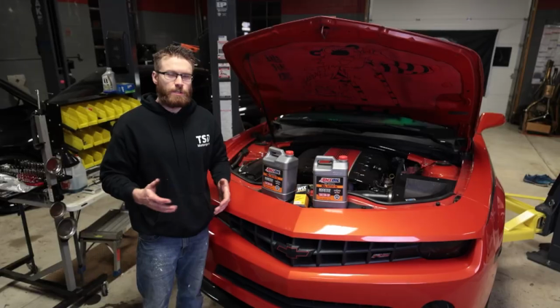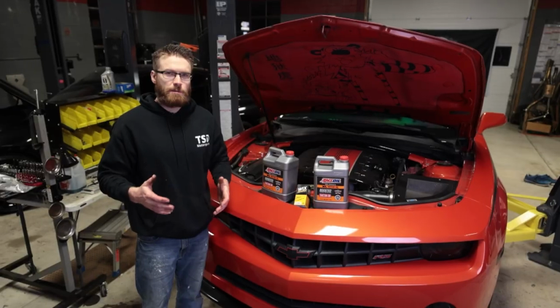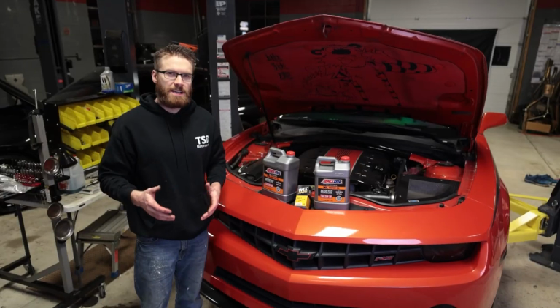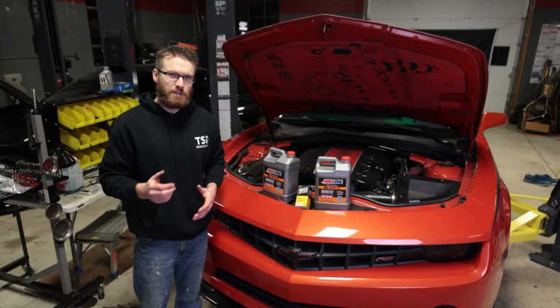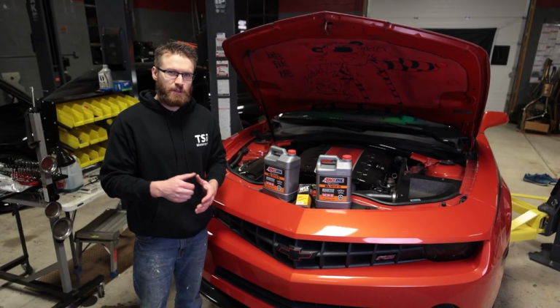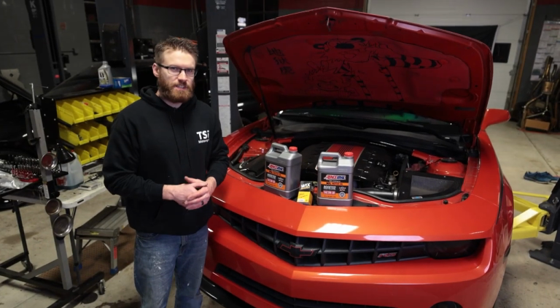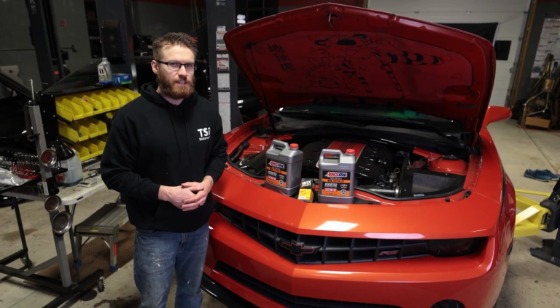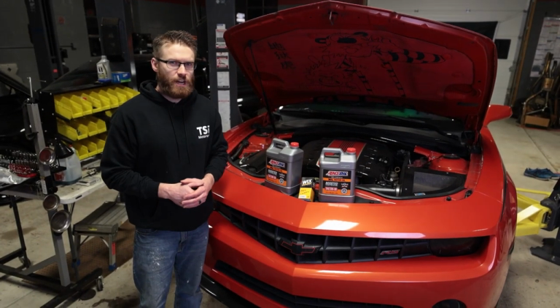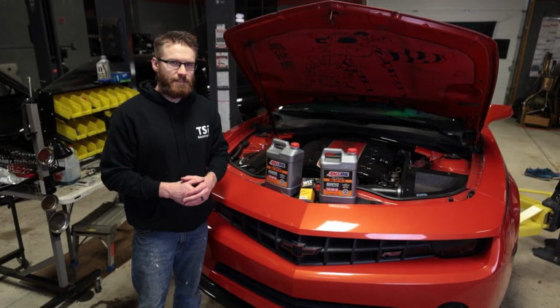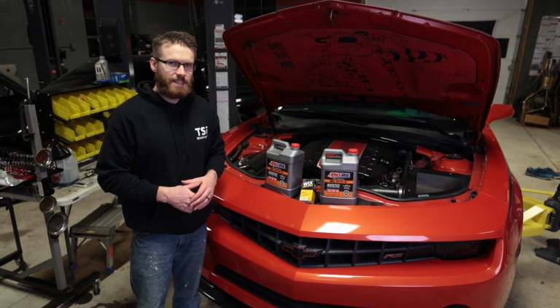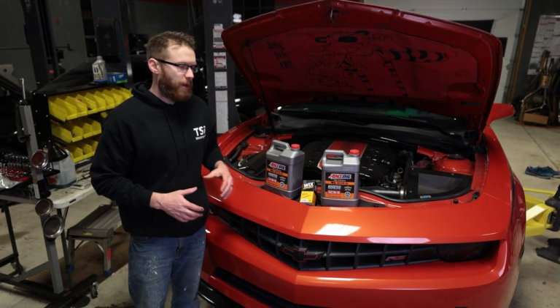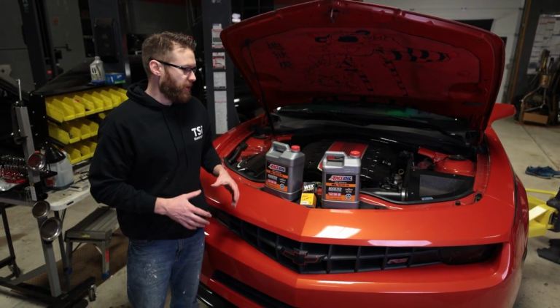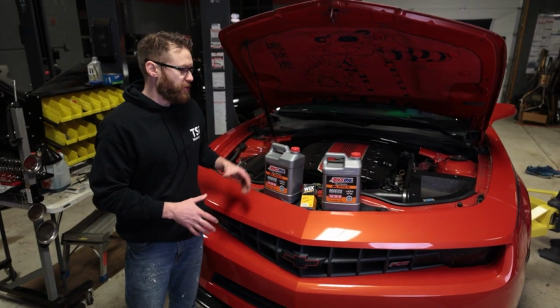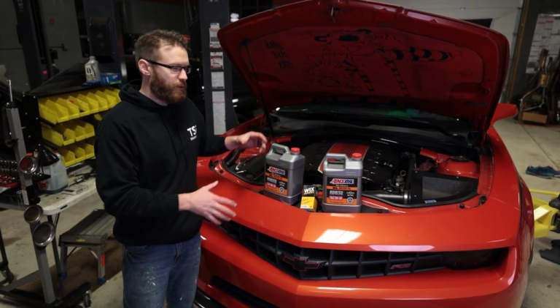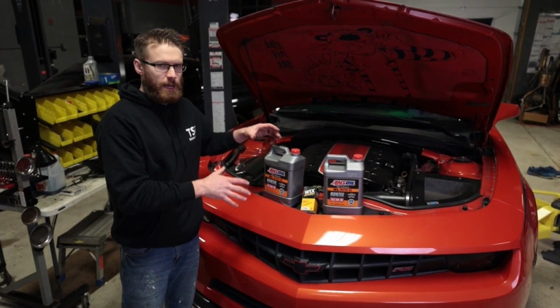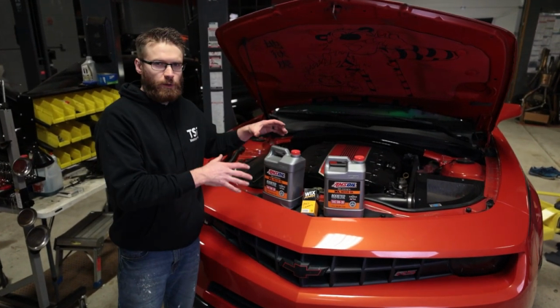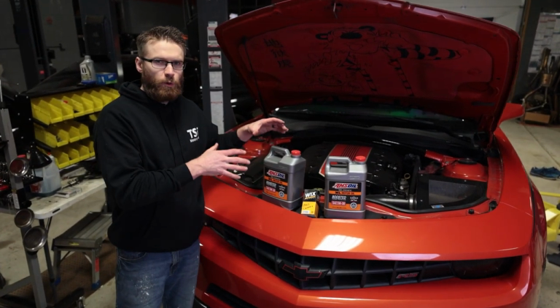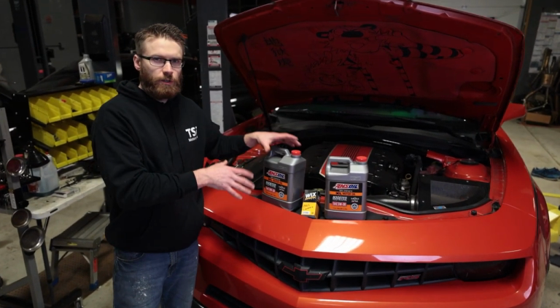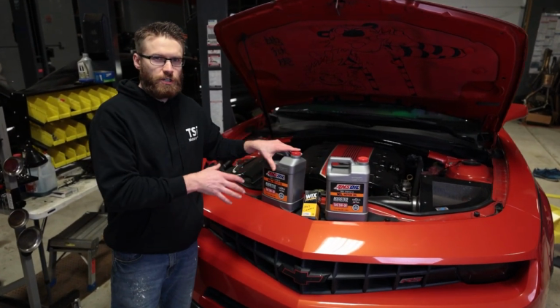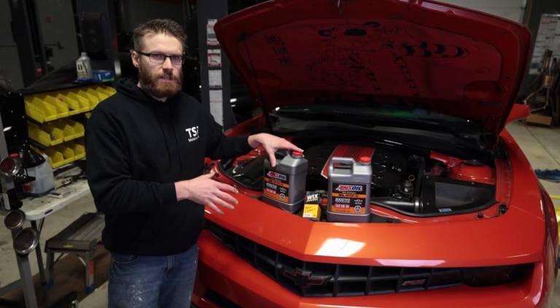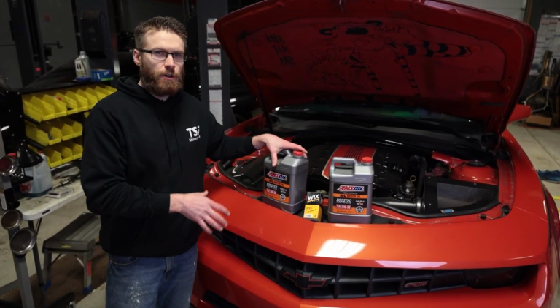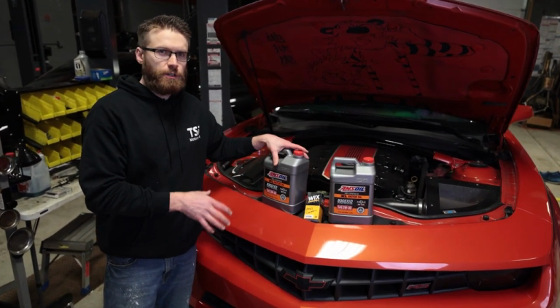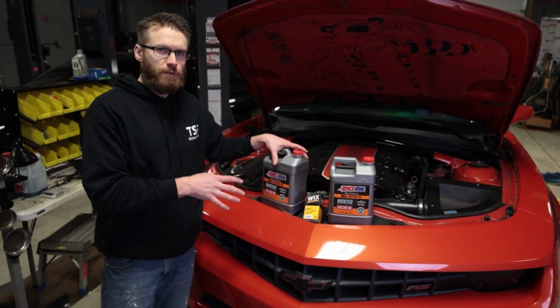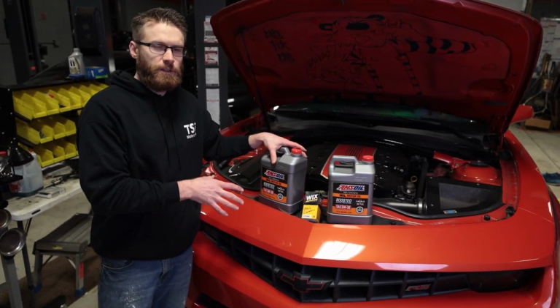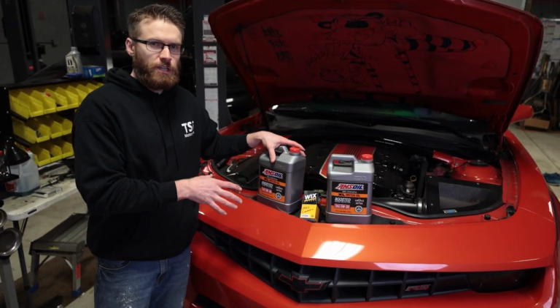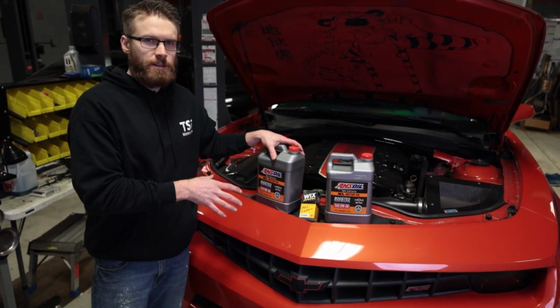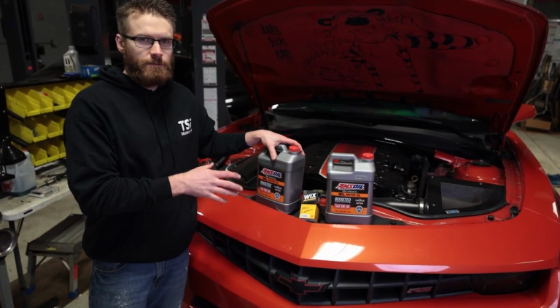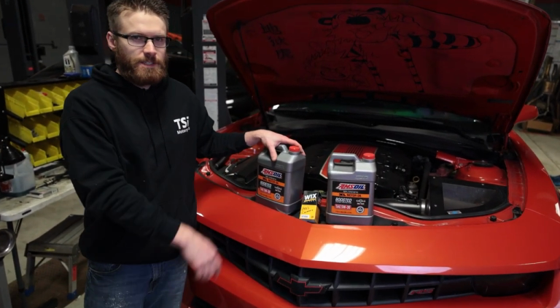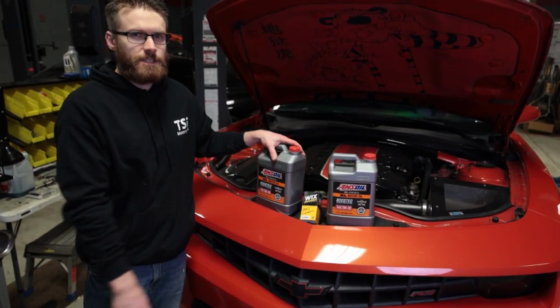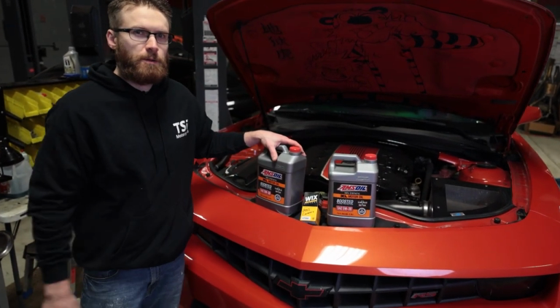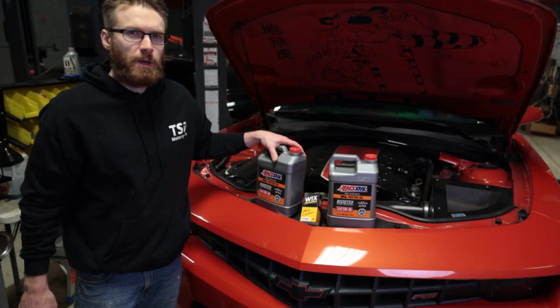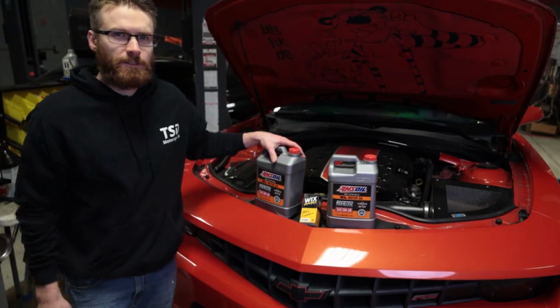What's up, guys? Cliff with The Sunday Drive, and today we're going to show you how to do an oil change on your fifth-gen V6 Camaro.